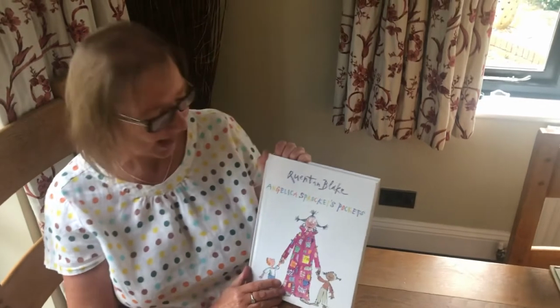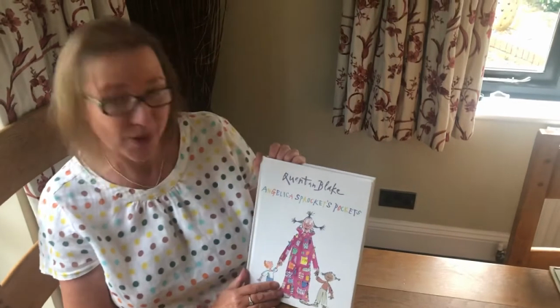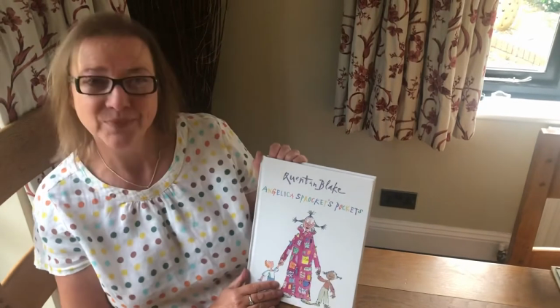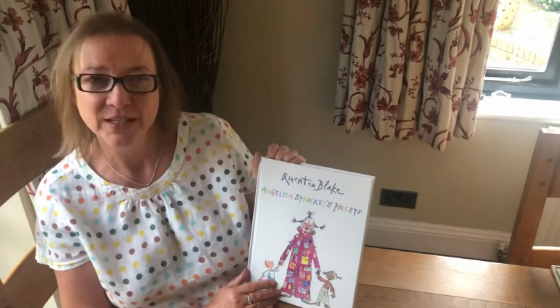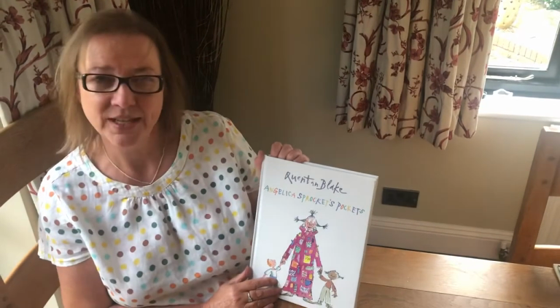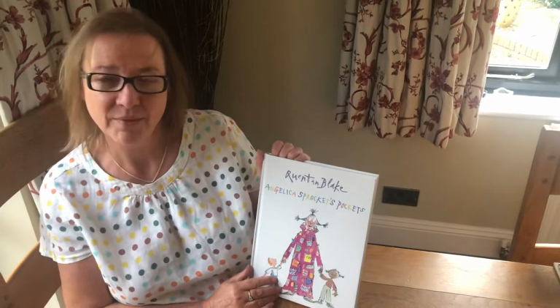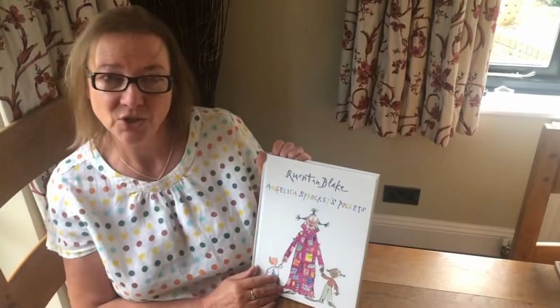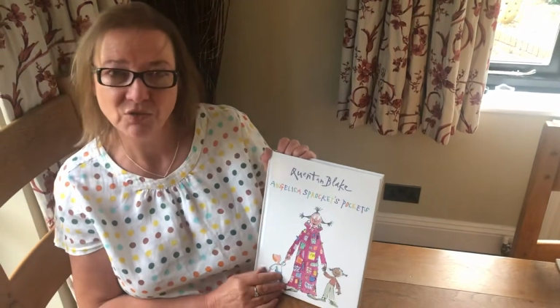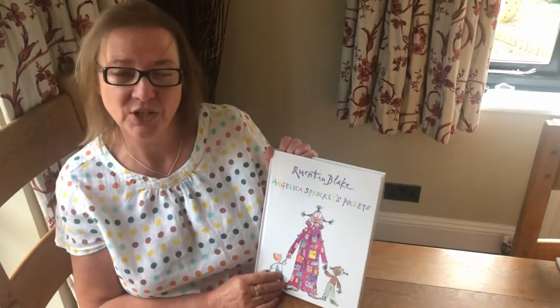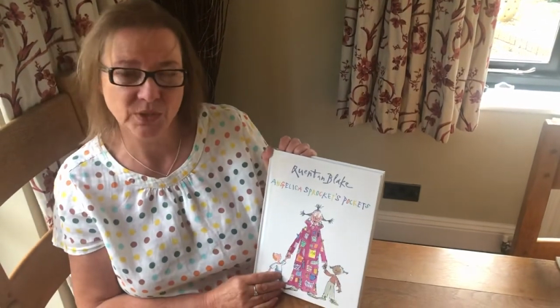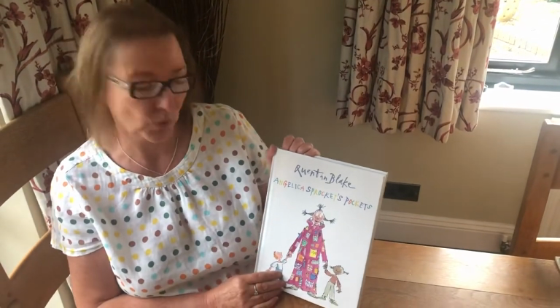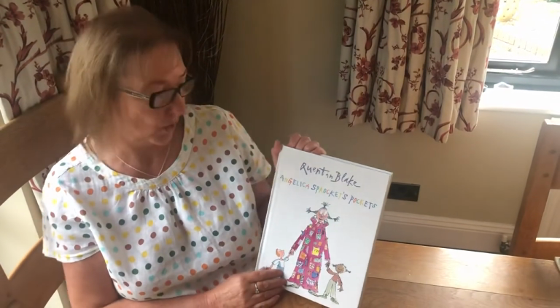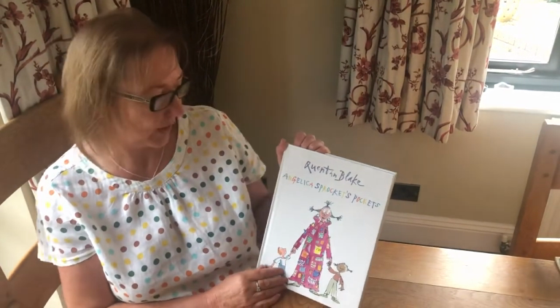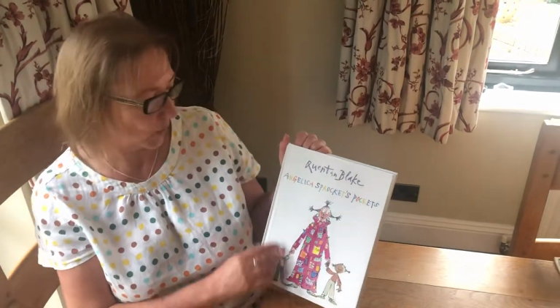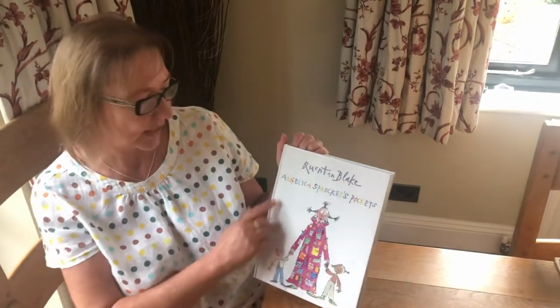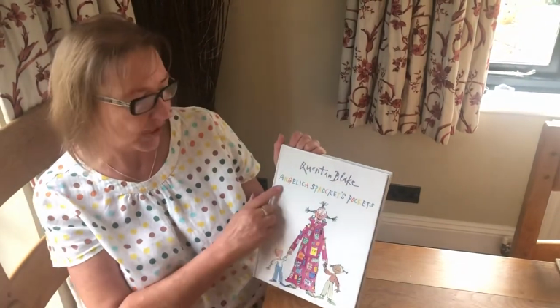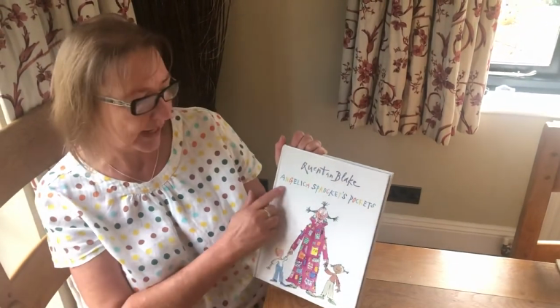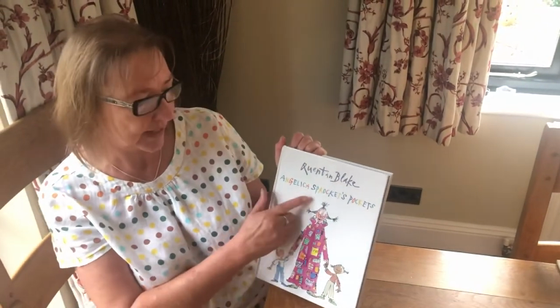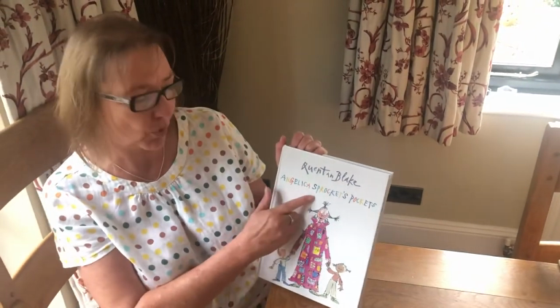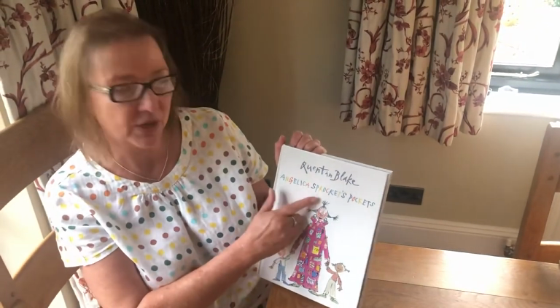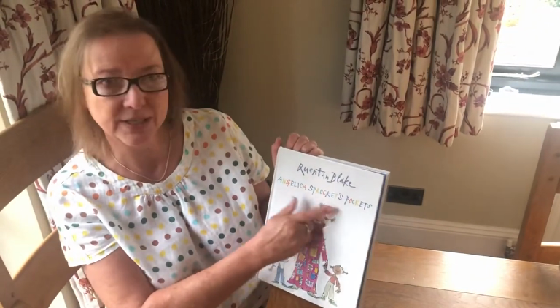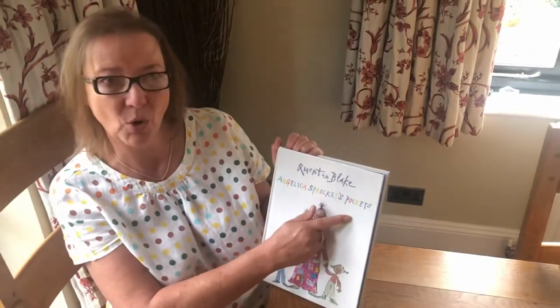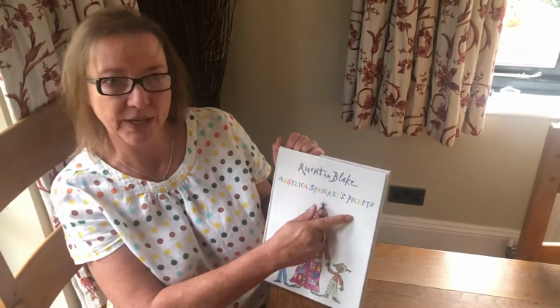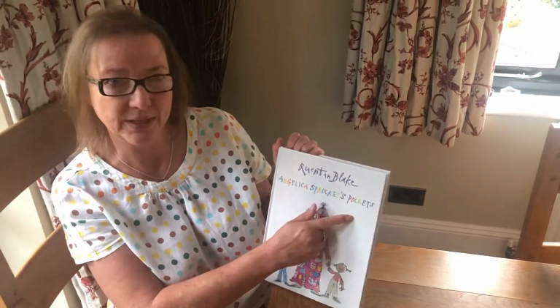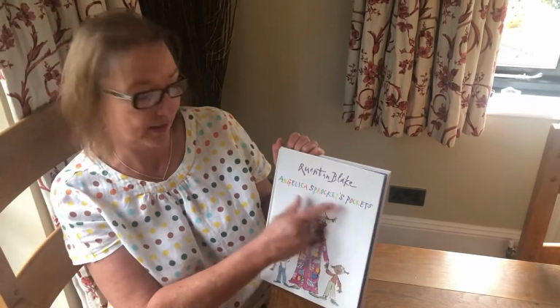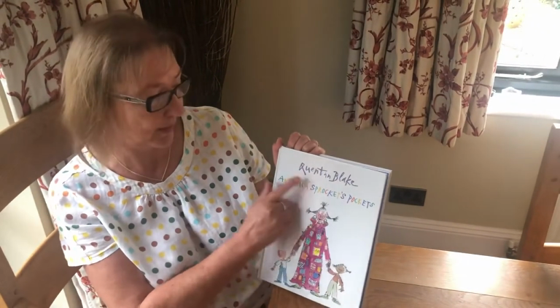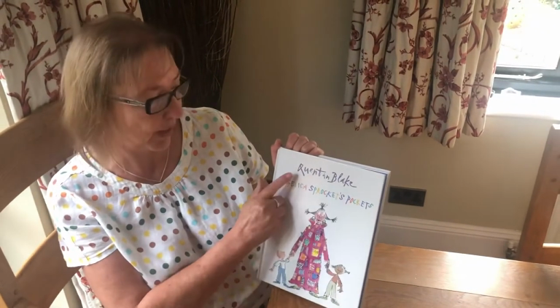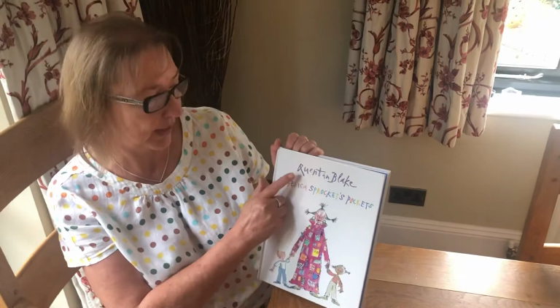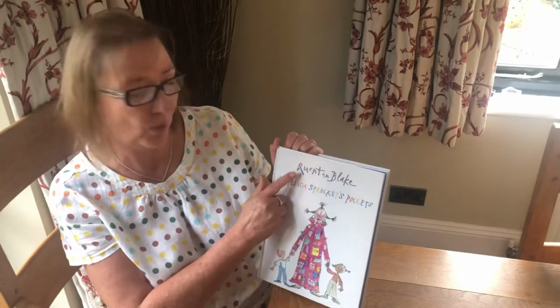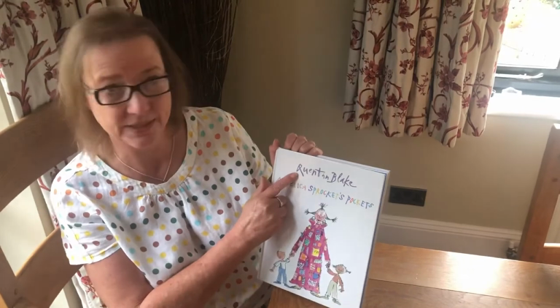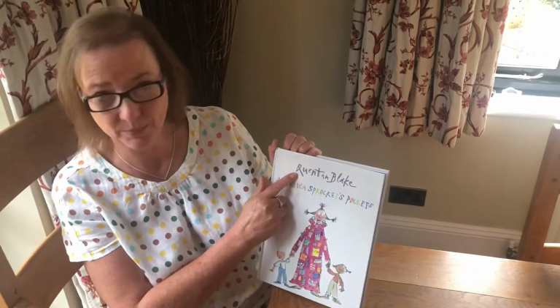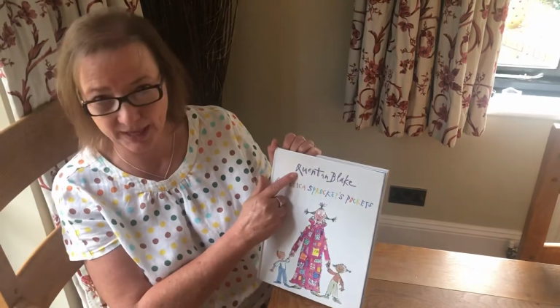Hello, today I'm going to read you a story called Angelica Sprocket's Pockets and it's by Quentin Blake.